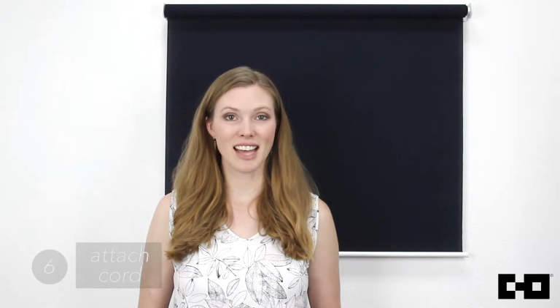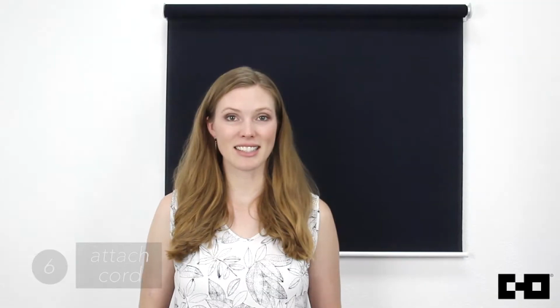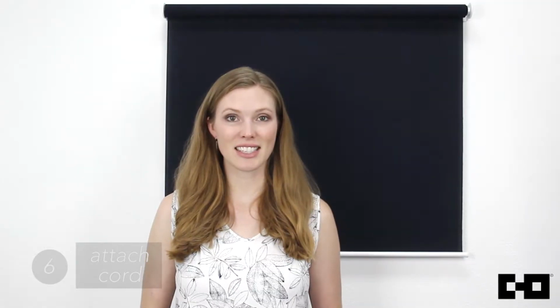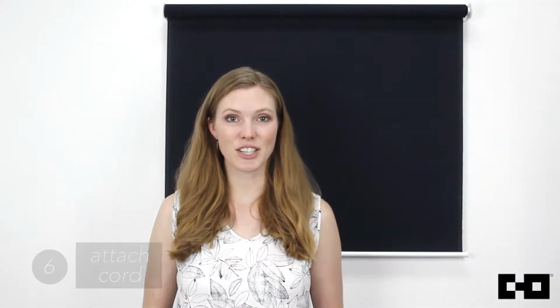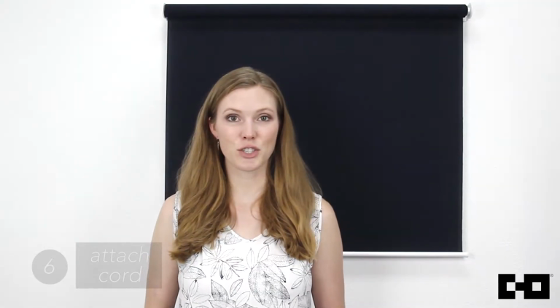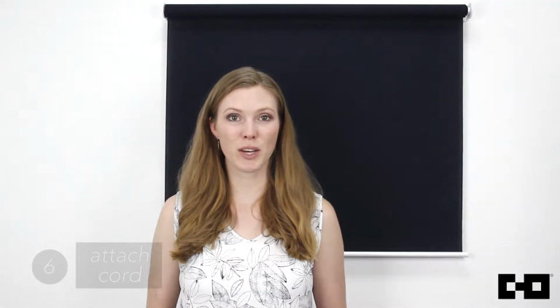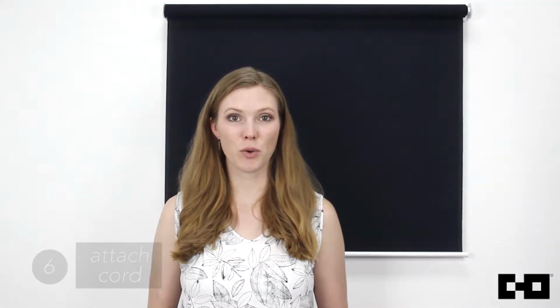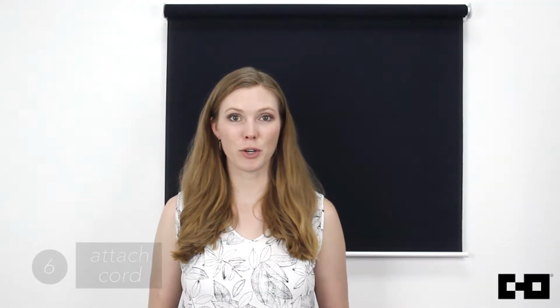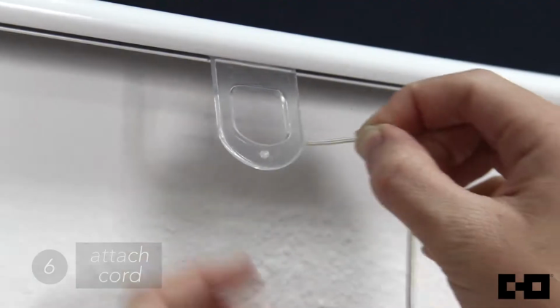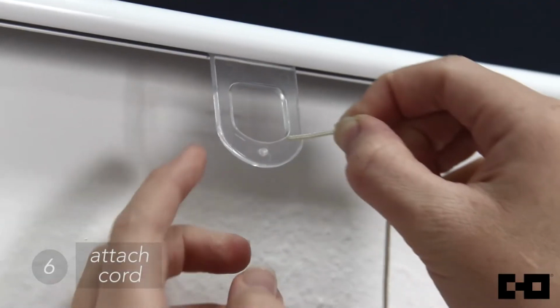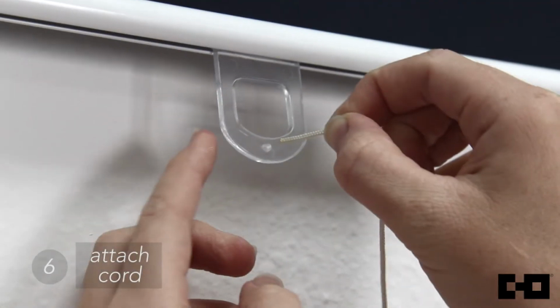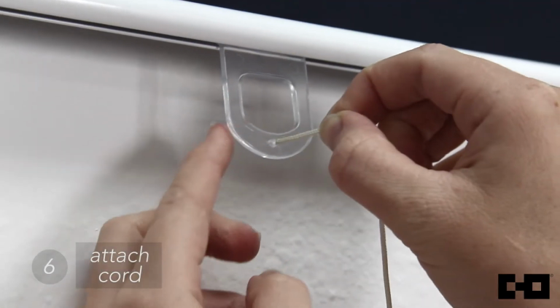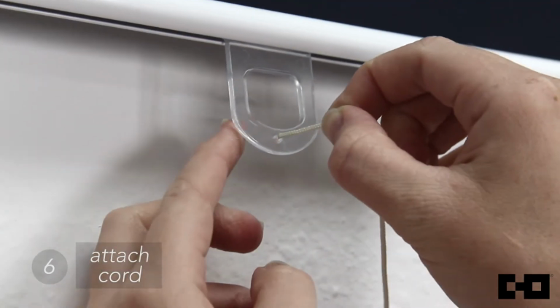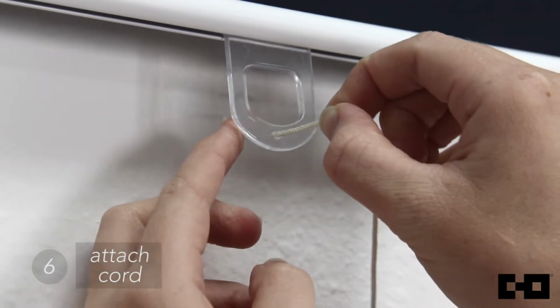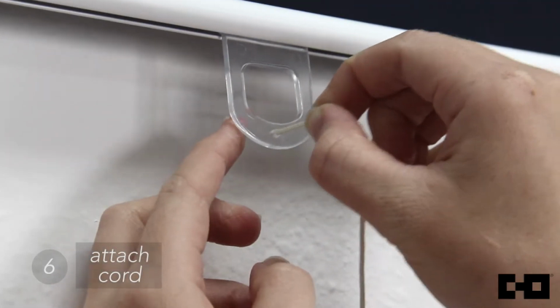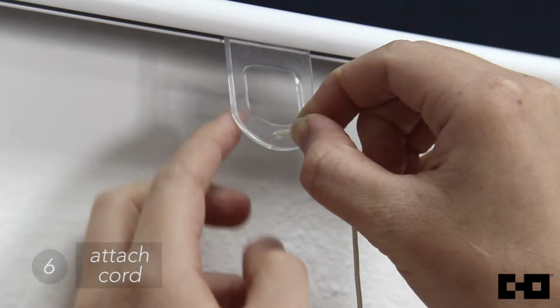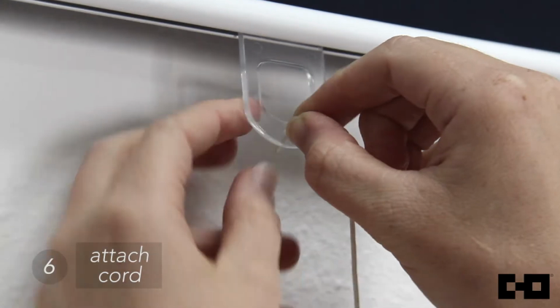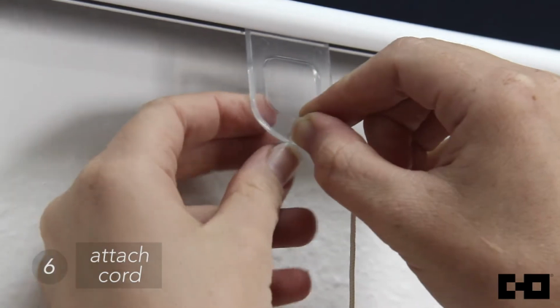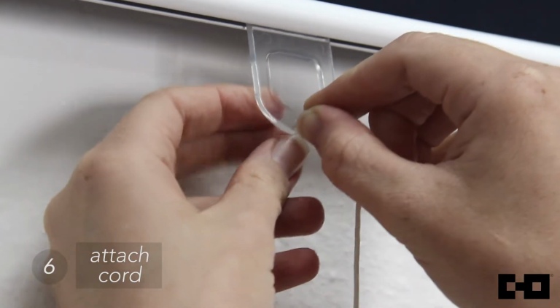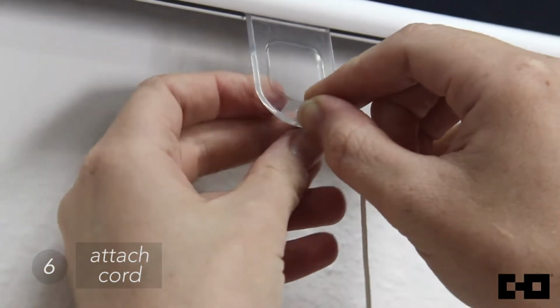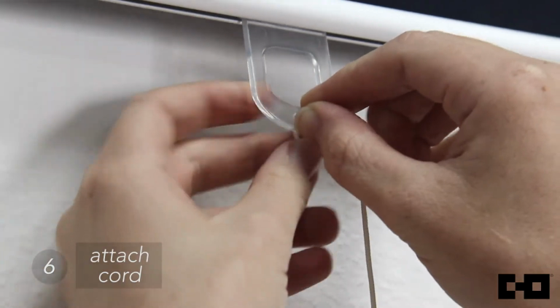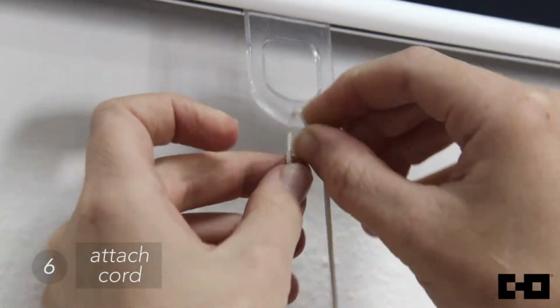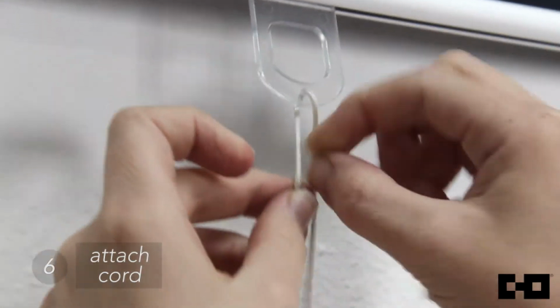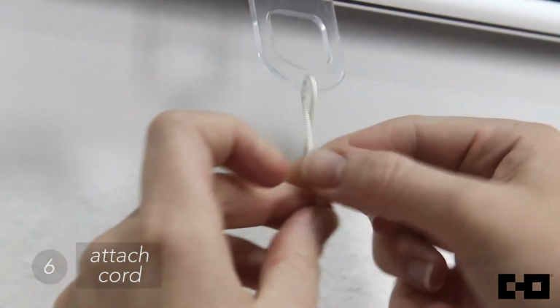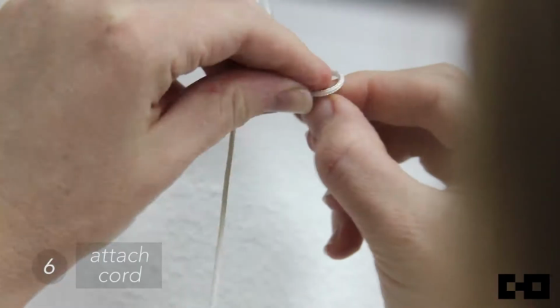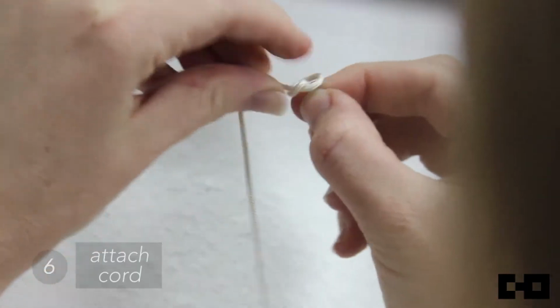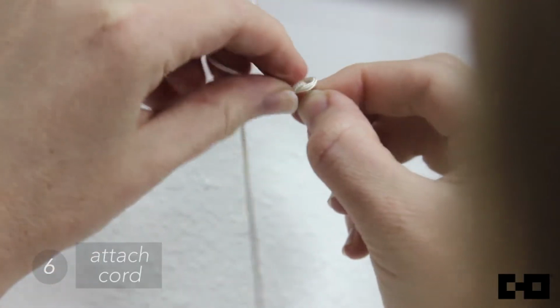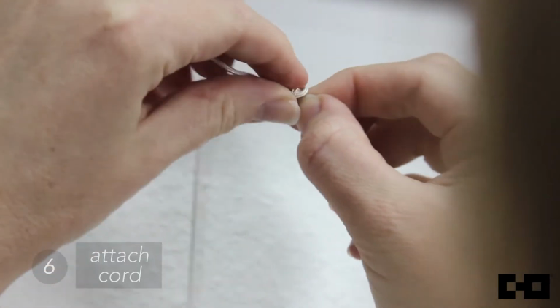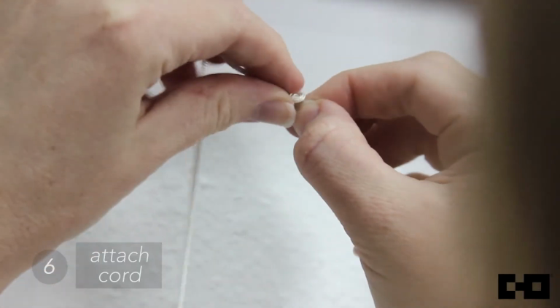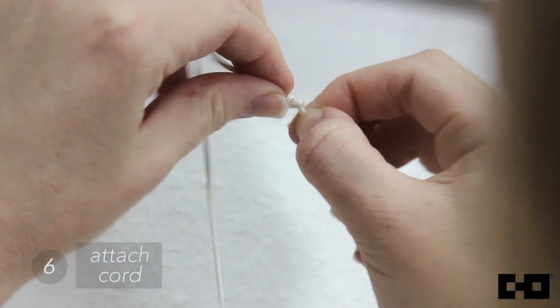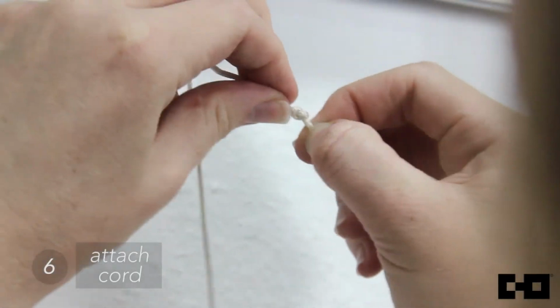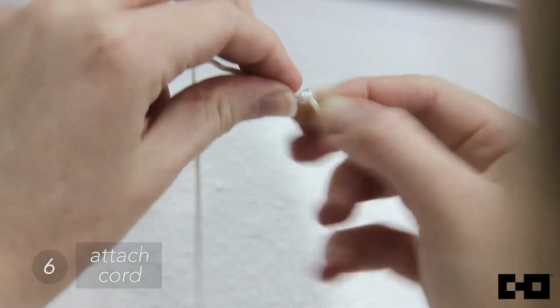Lastly, attach the string cord by inserting the end of the cord into the hole in the lift handle. Tie a knot to secure the cord.